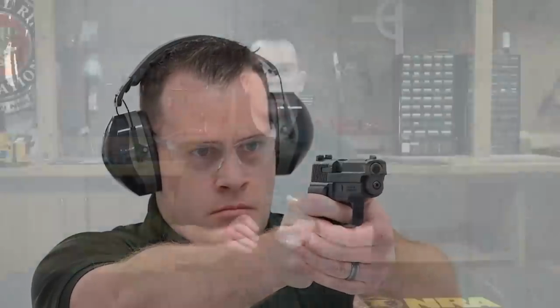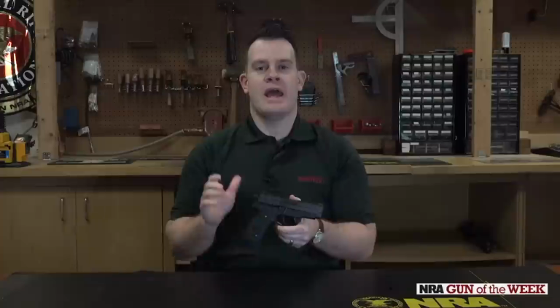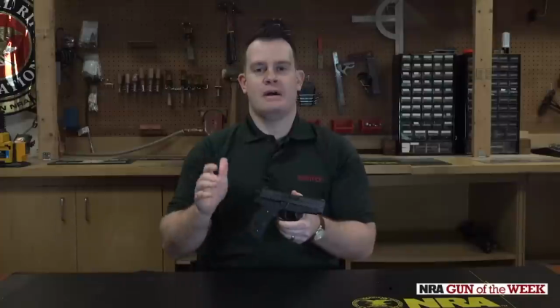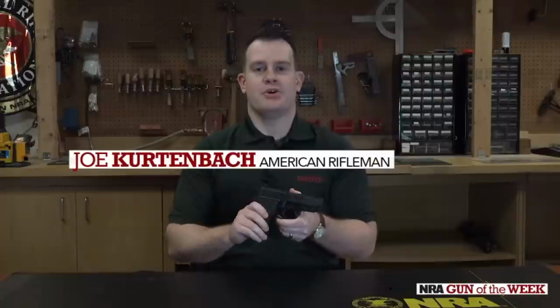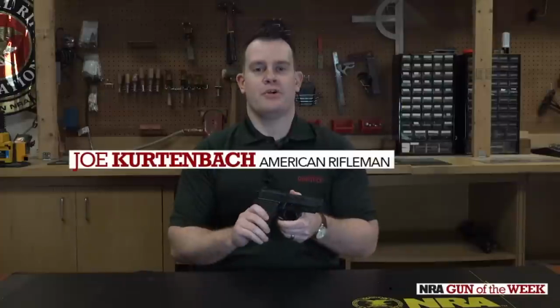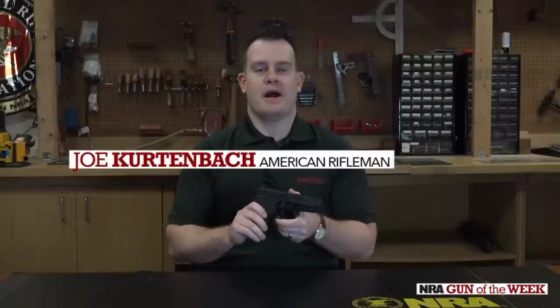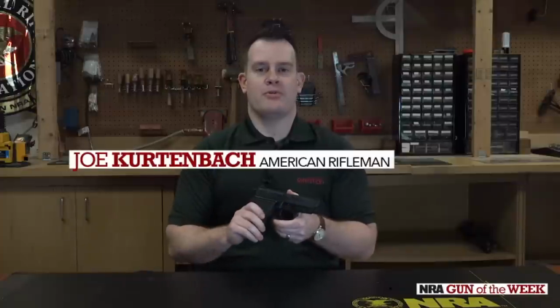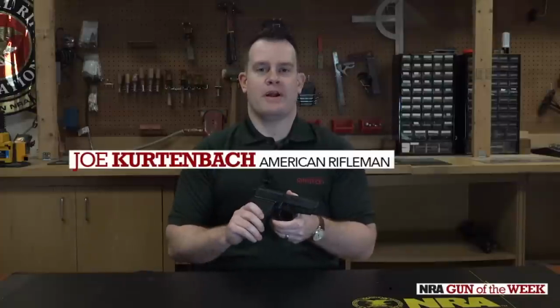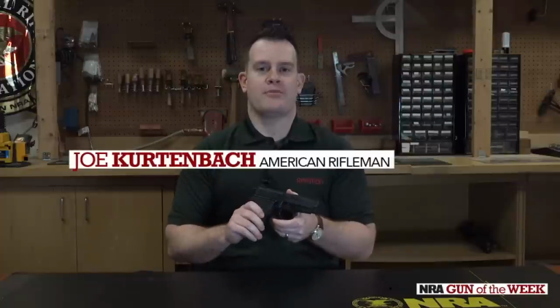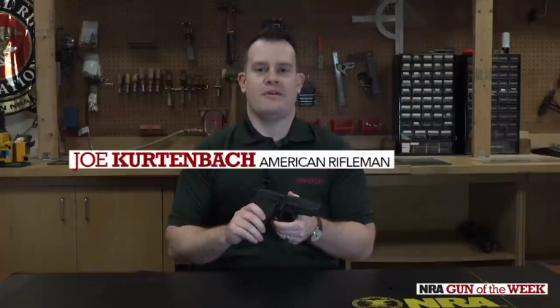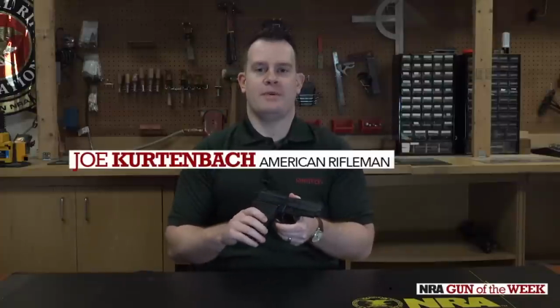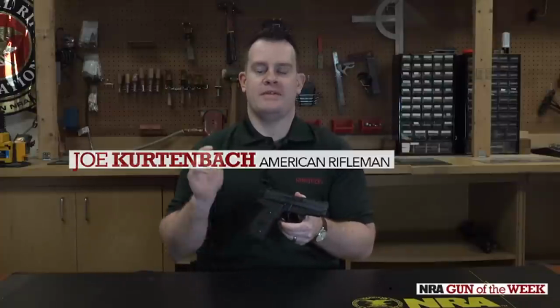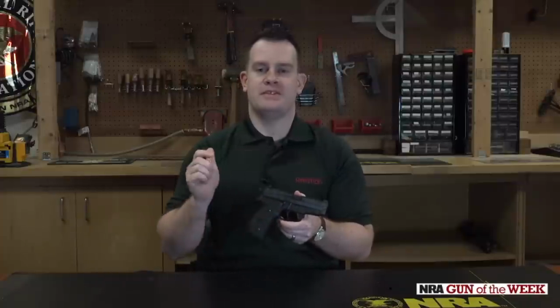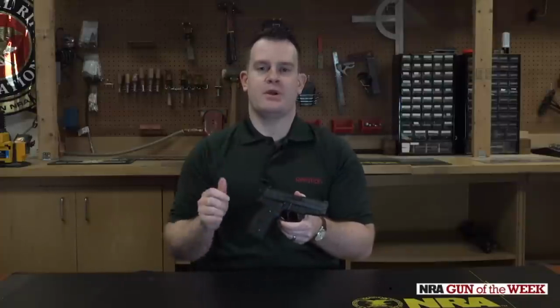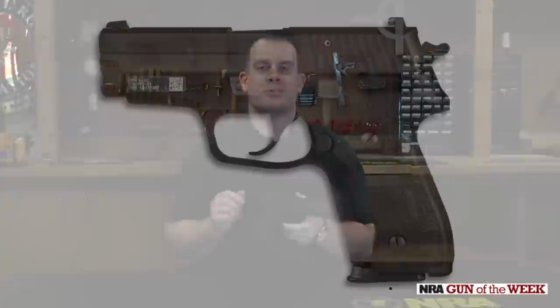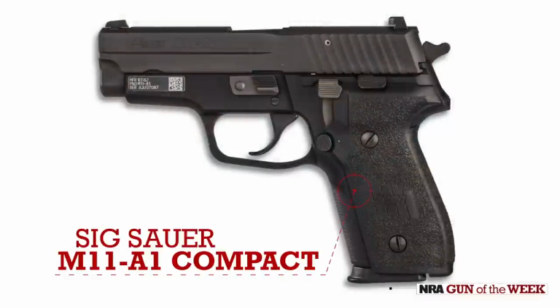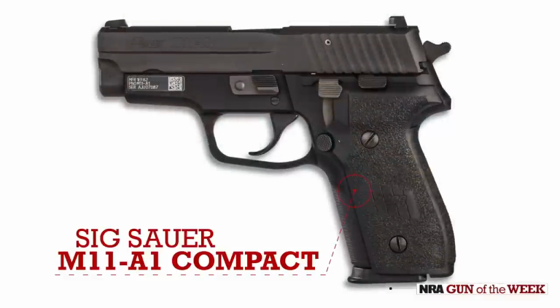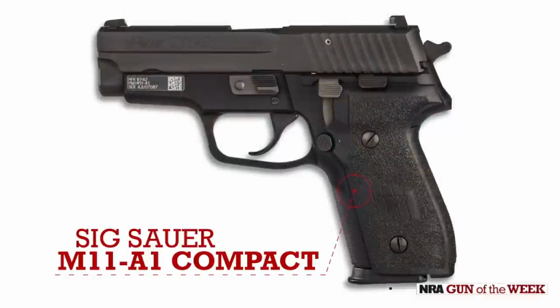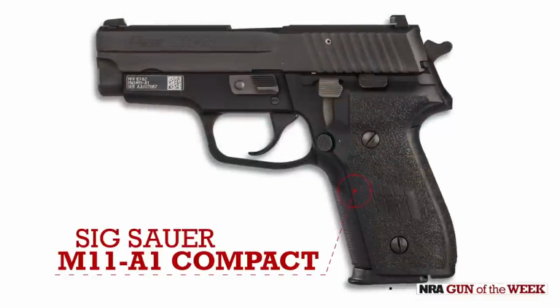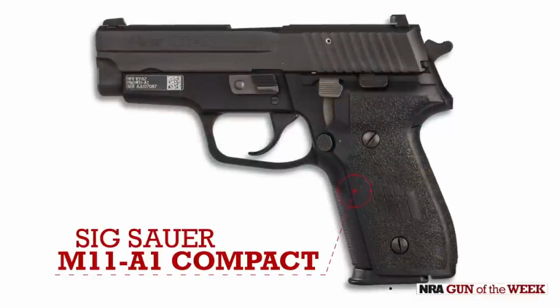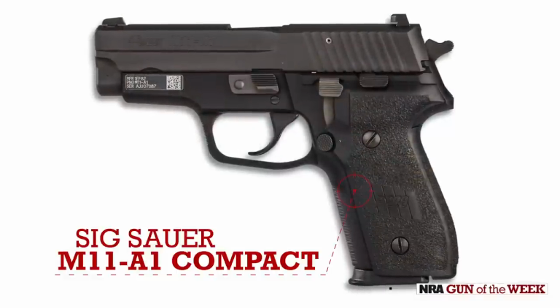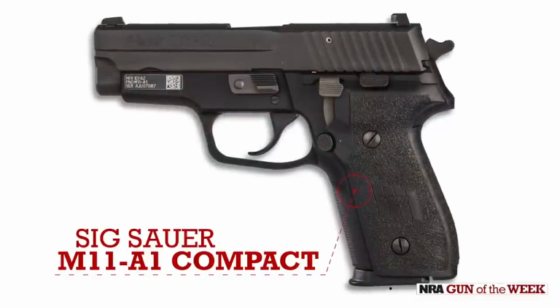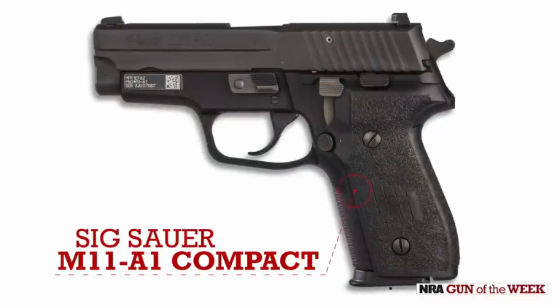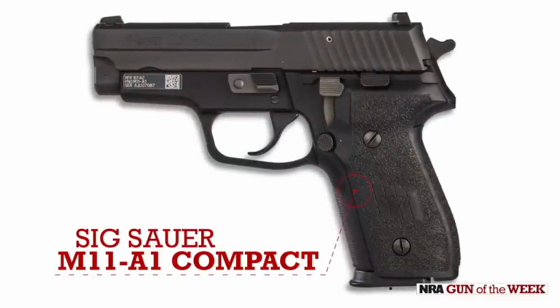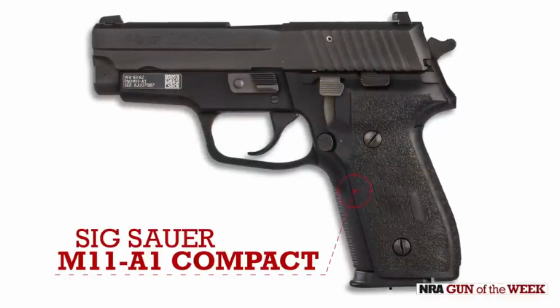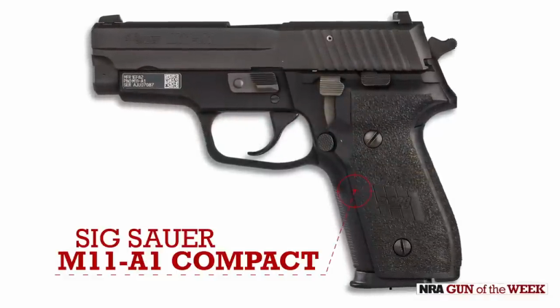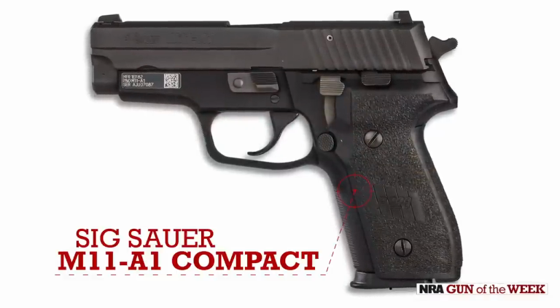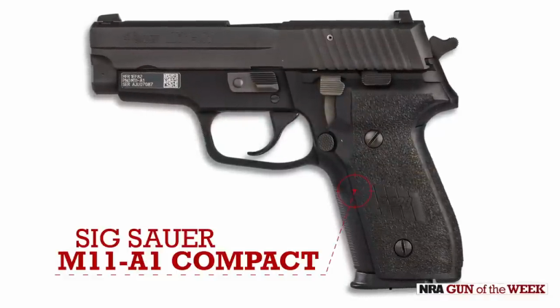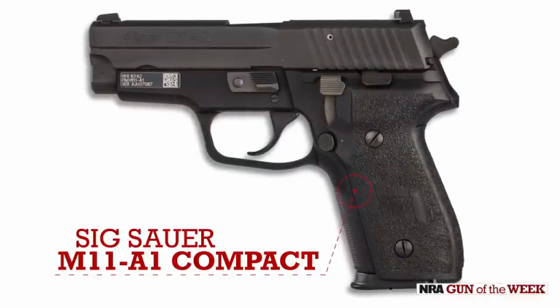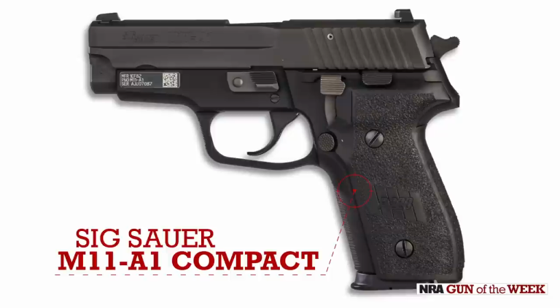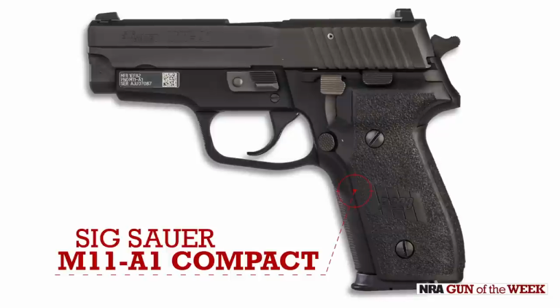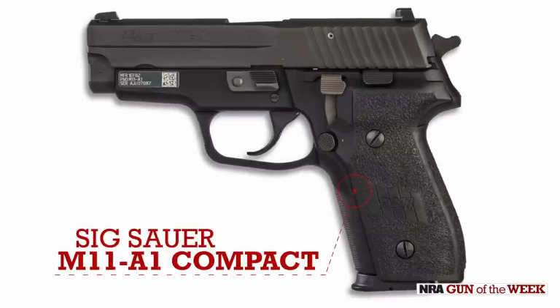Hey, I'm Joe Kurtenbach with American Rifleman, and this week we're taking a look at Sig Sauer's M11A1.